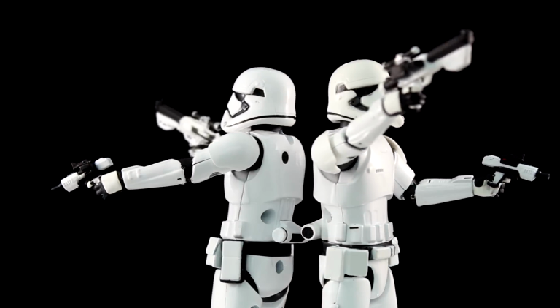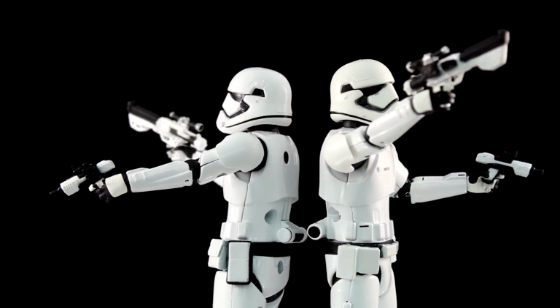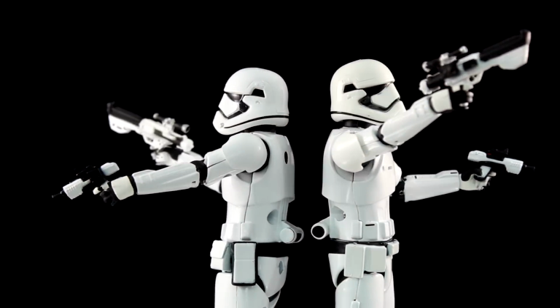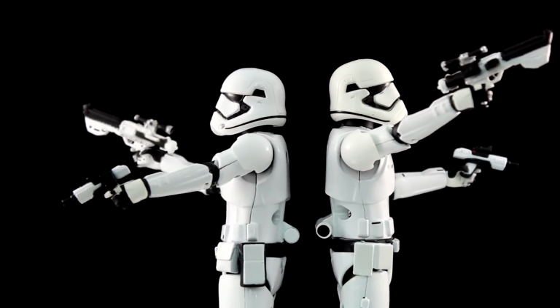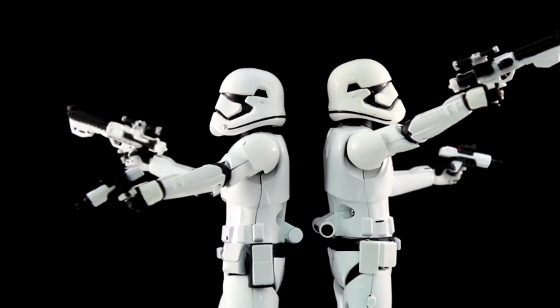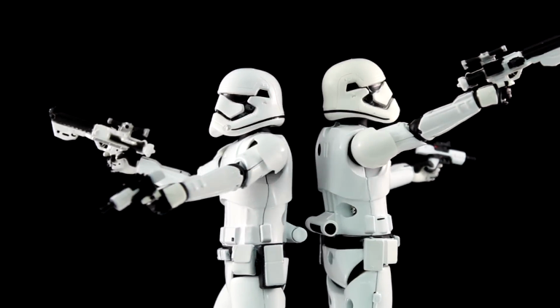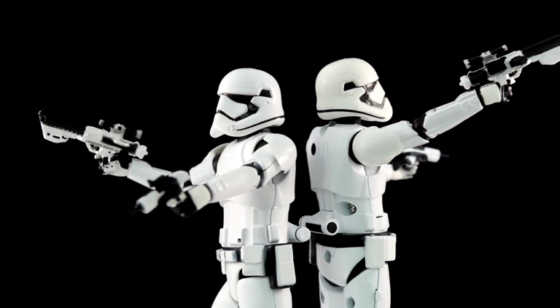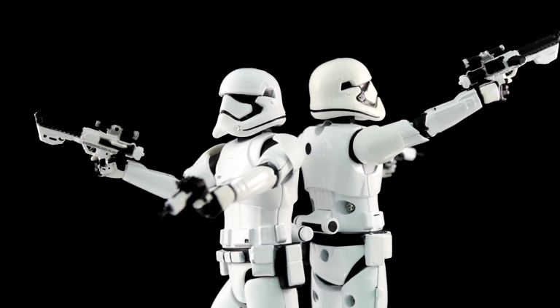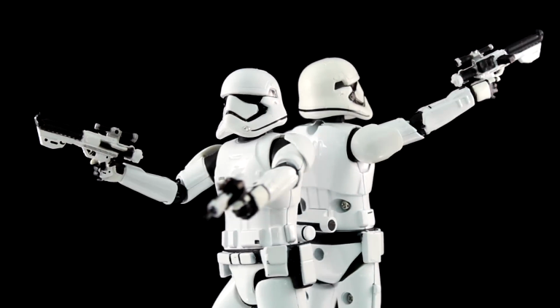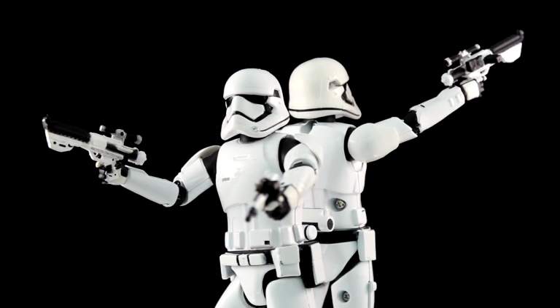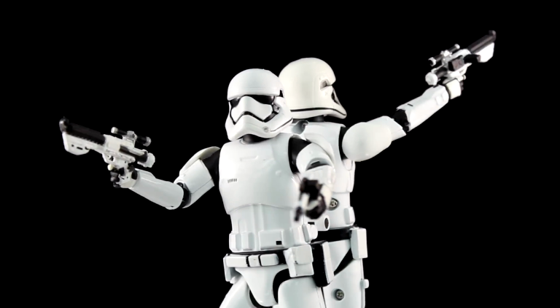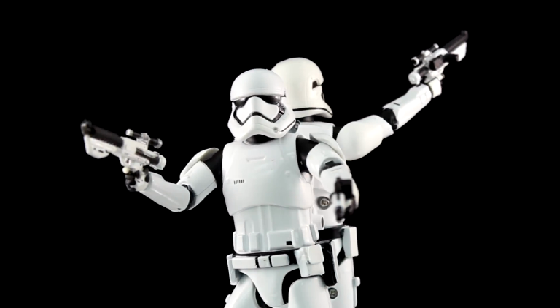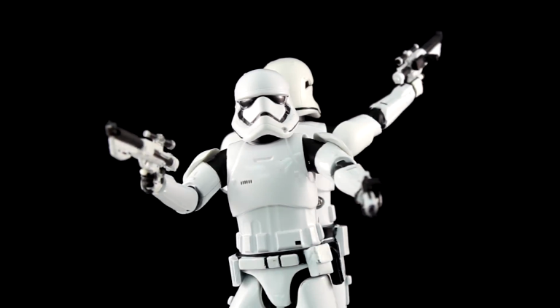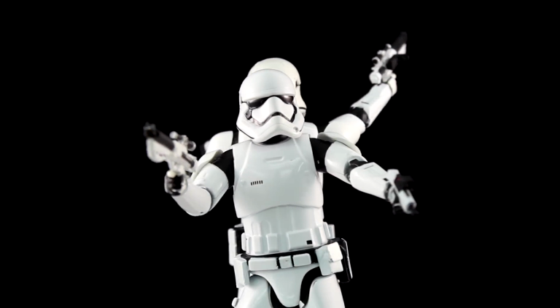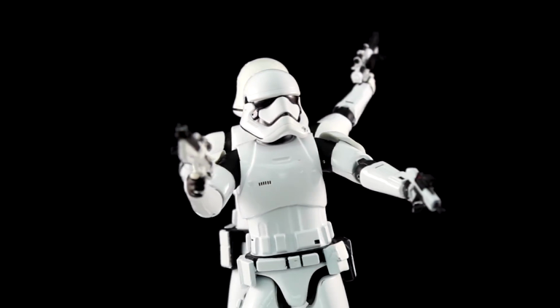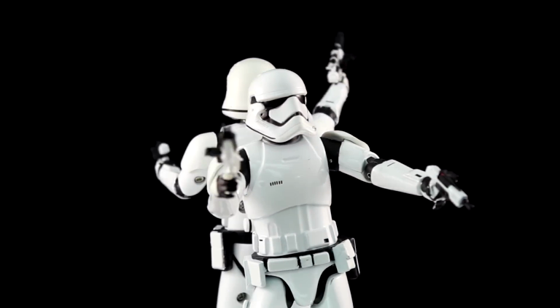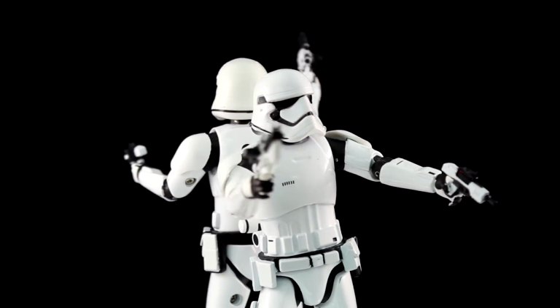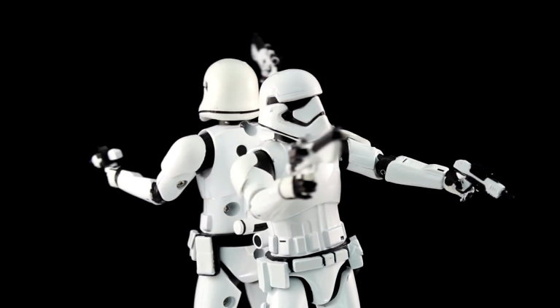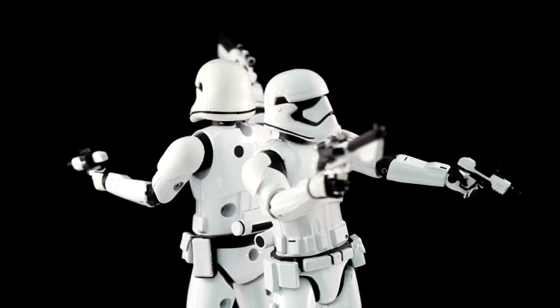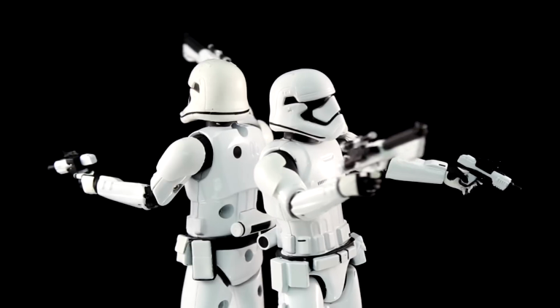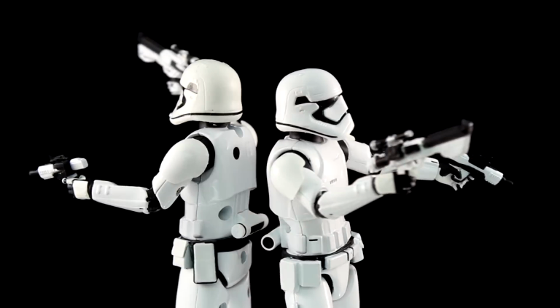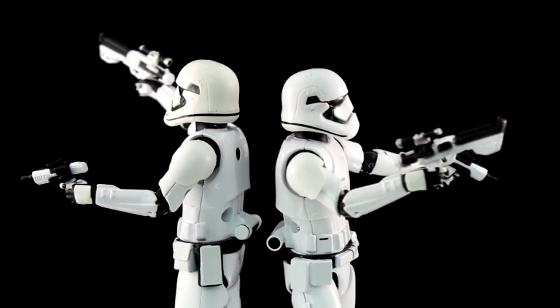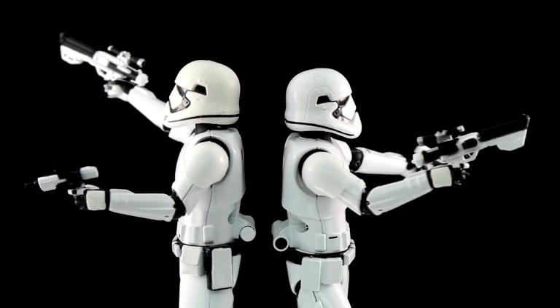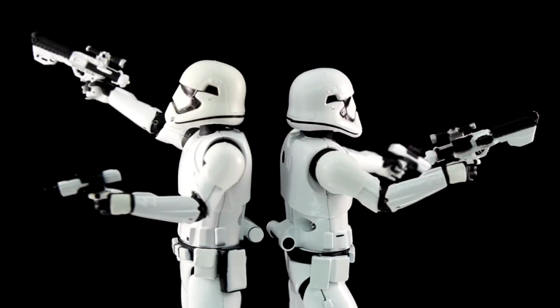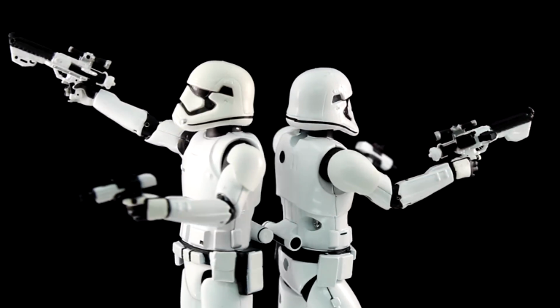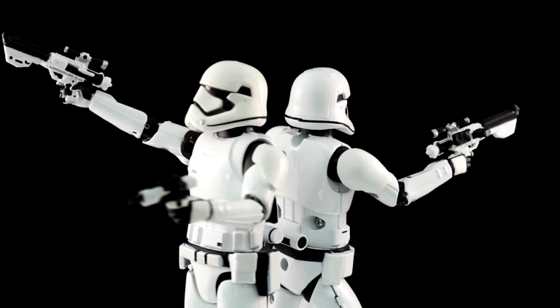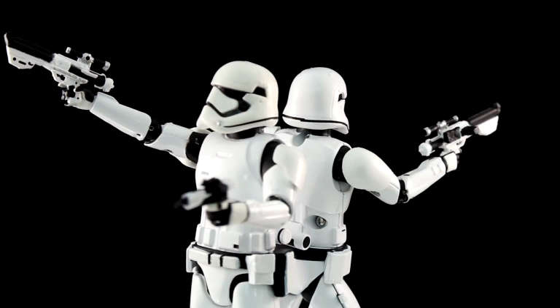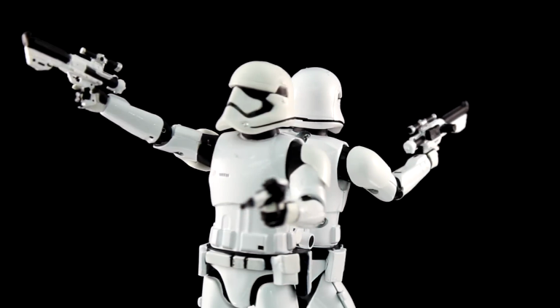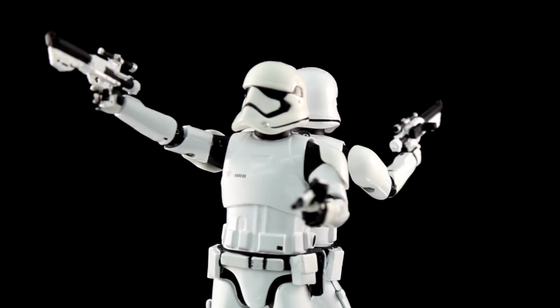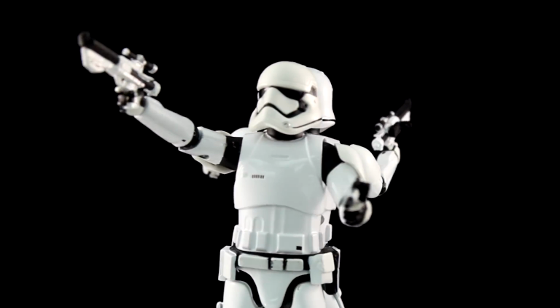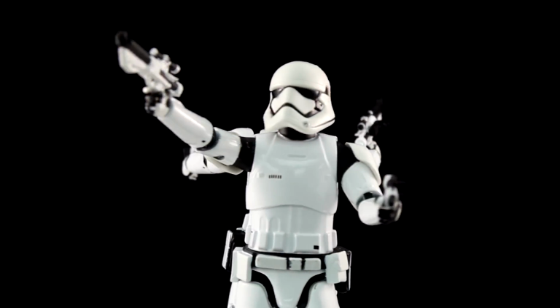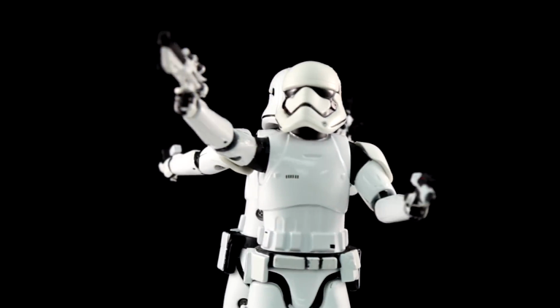You know how C-3PO gets that red arm in Force Awakens? He...